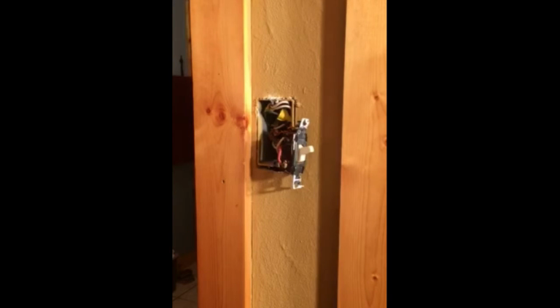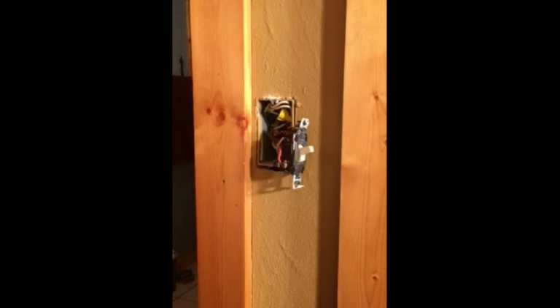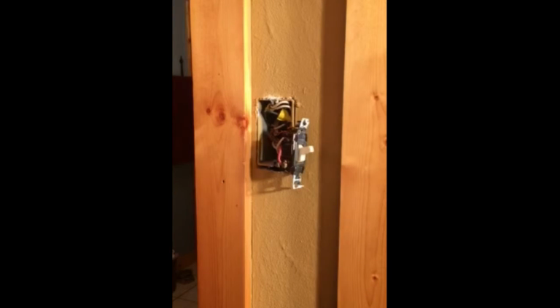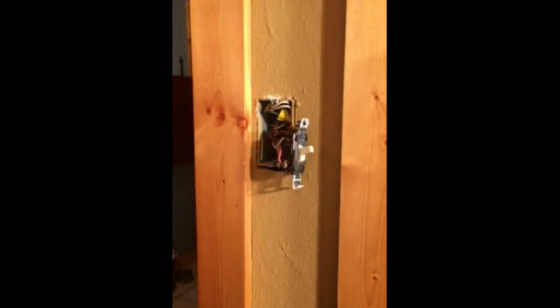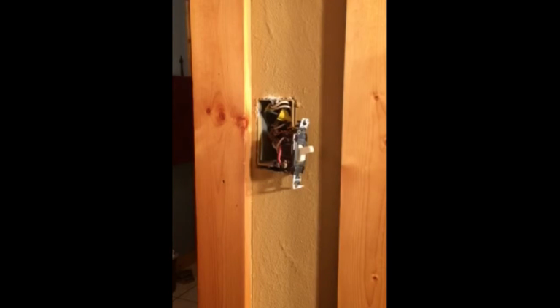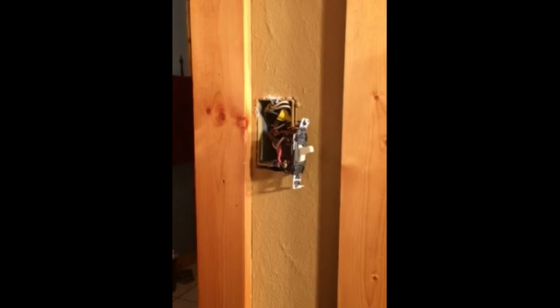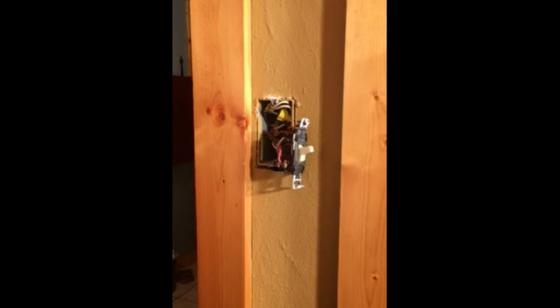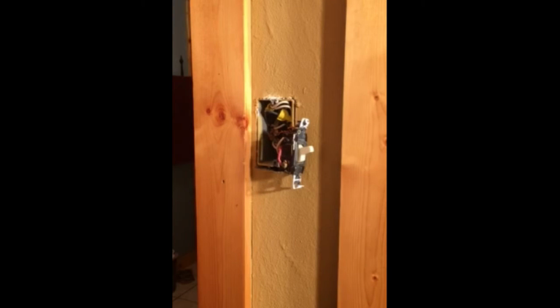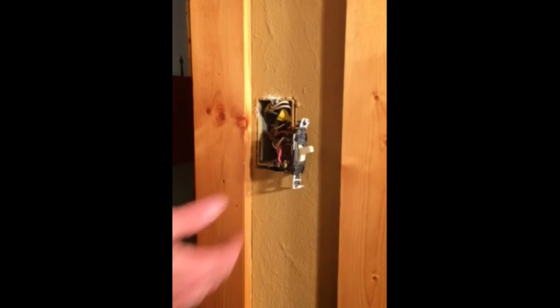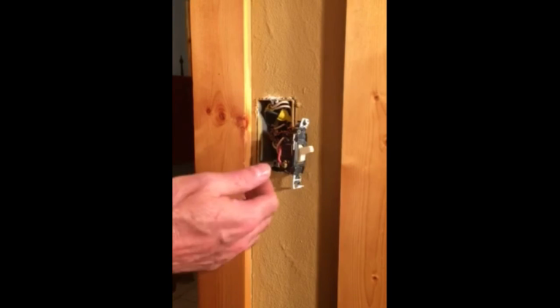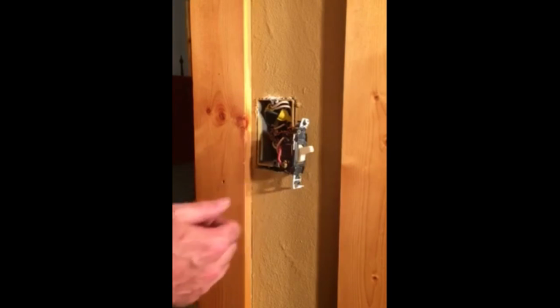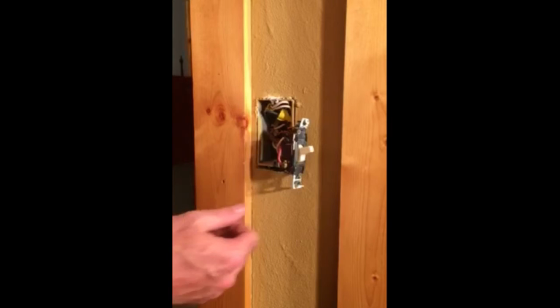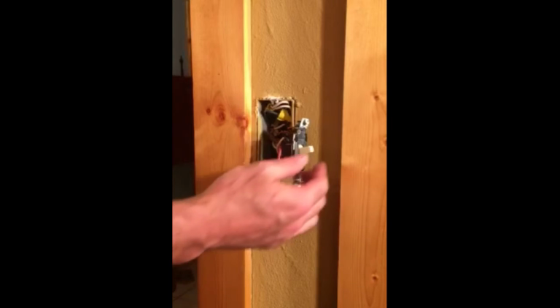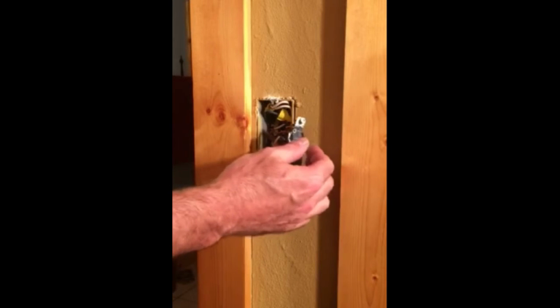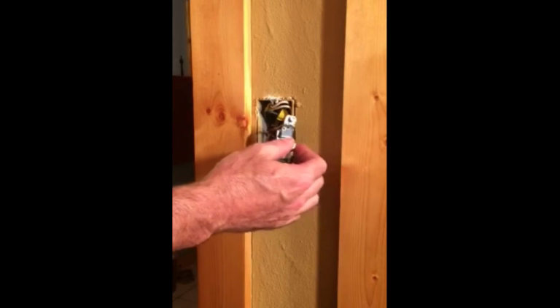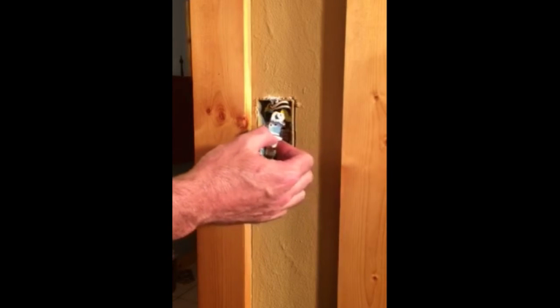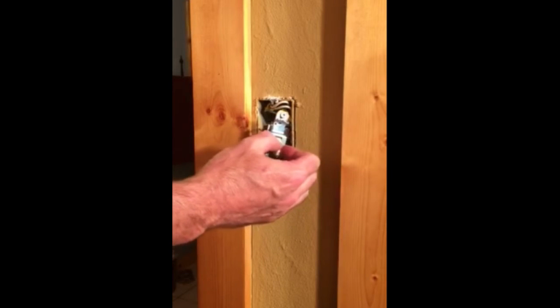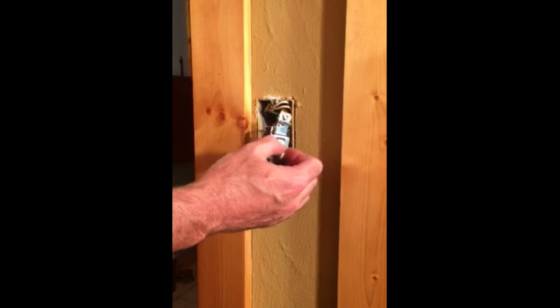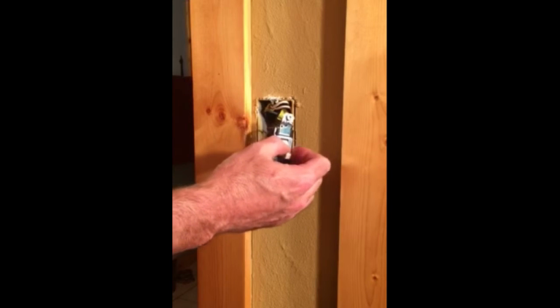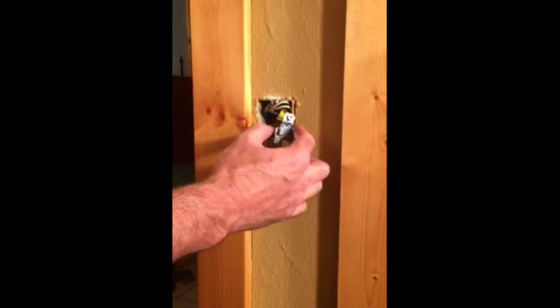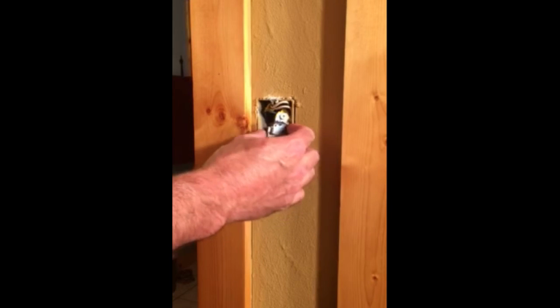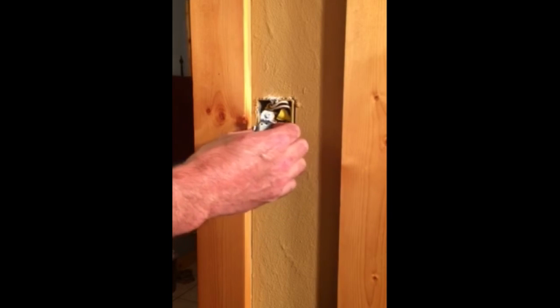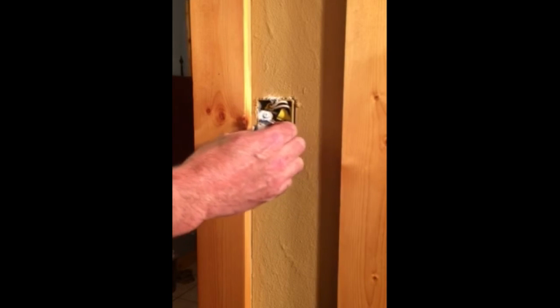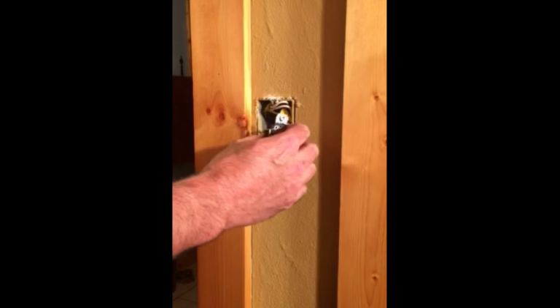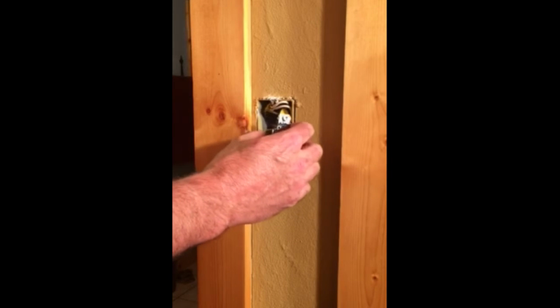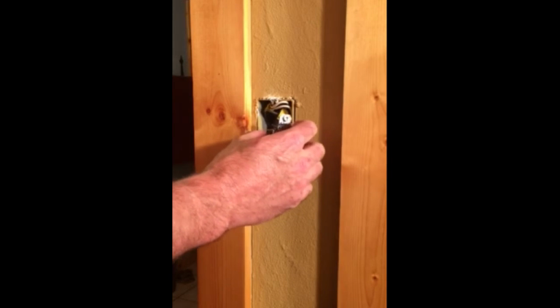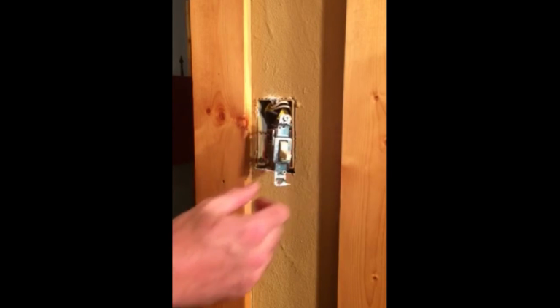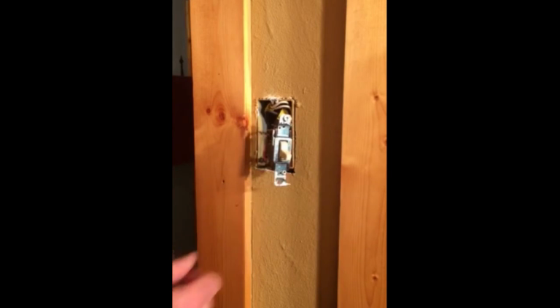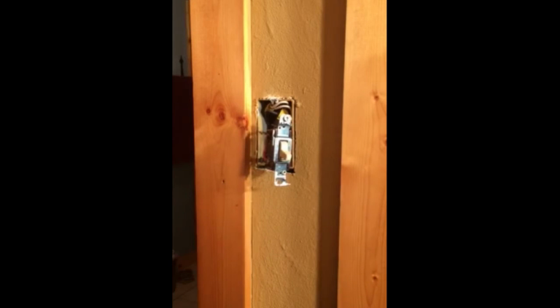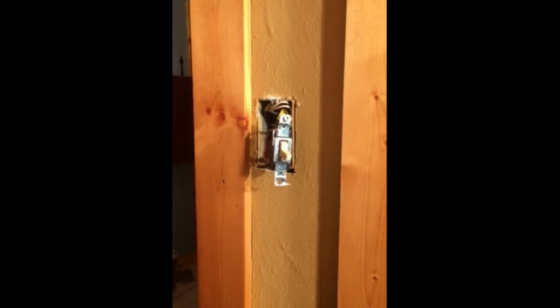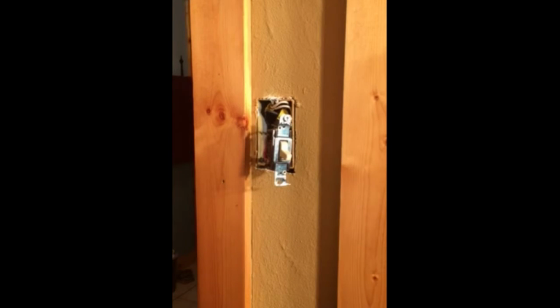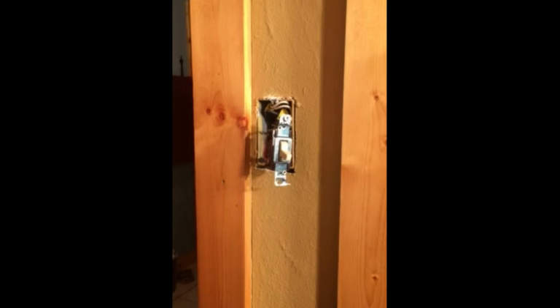Unfortunately we have to have the power on to test it, so we want to make sure none of the wires are touching the box, and then we're going to go ahead and turn power back on.